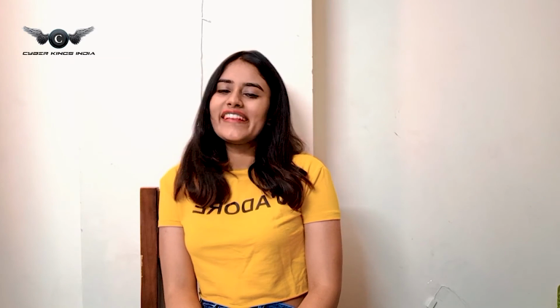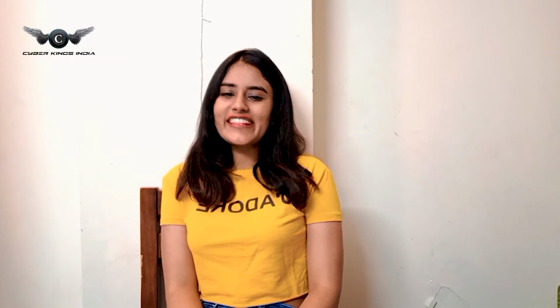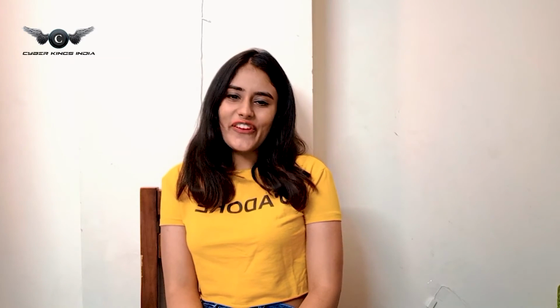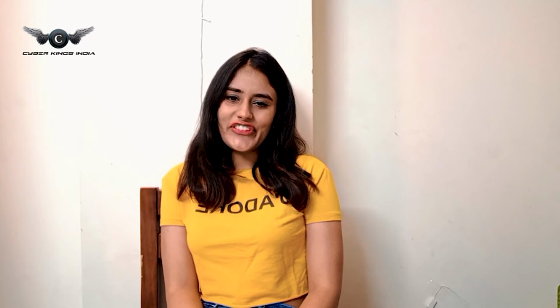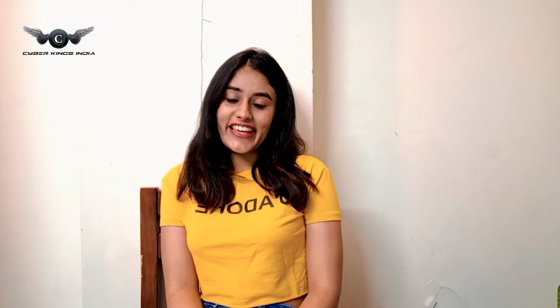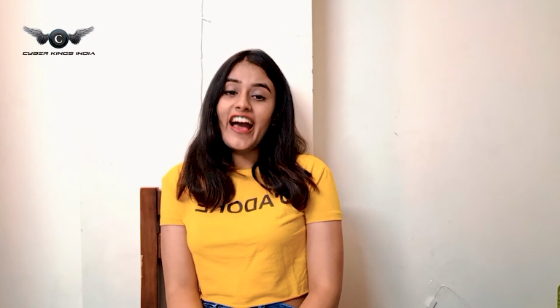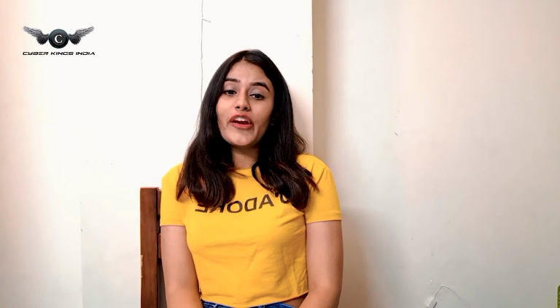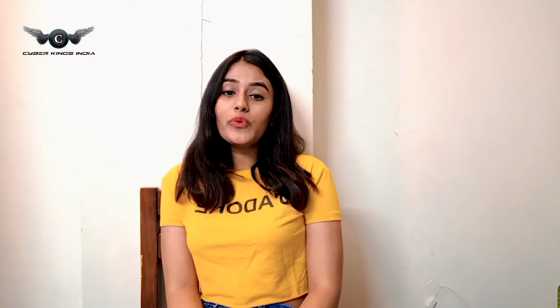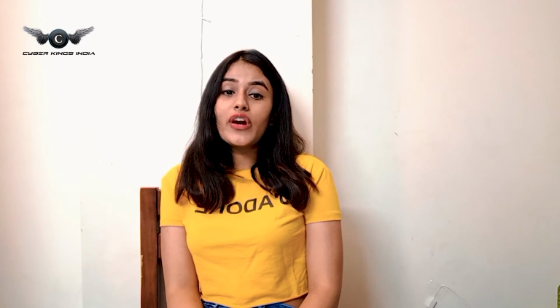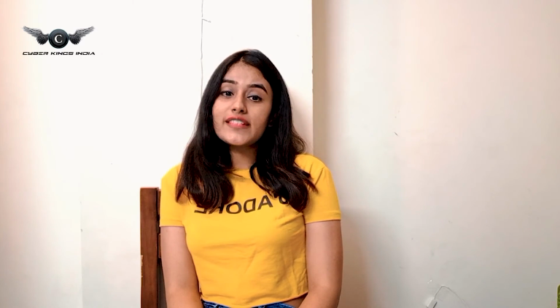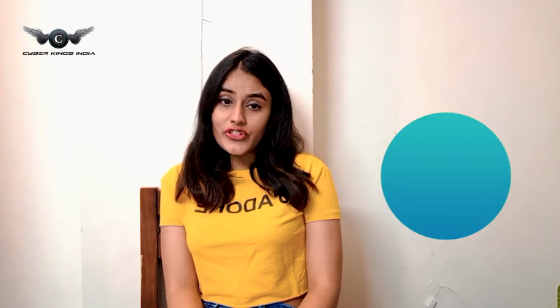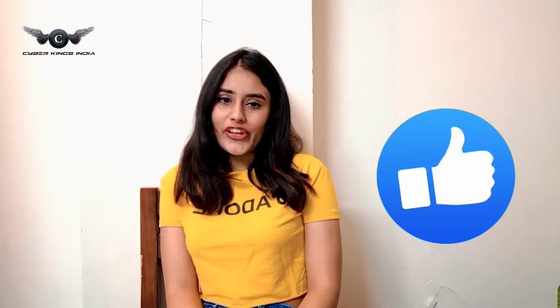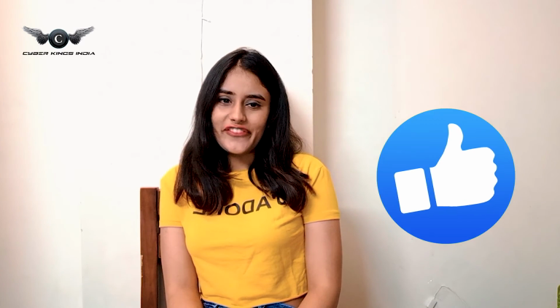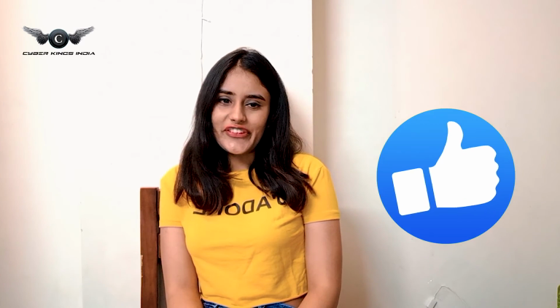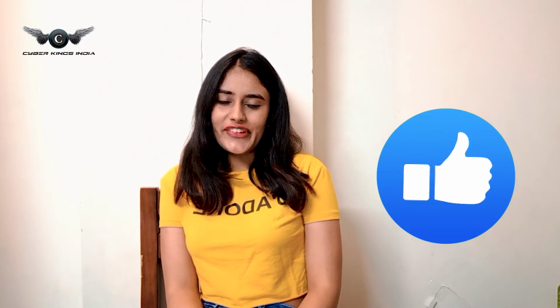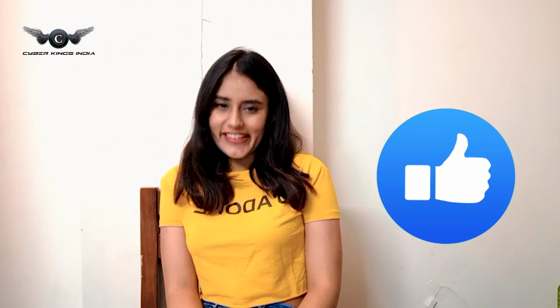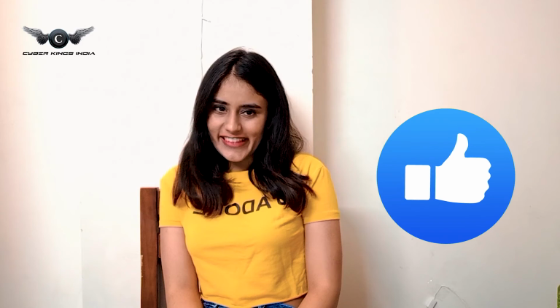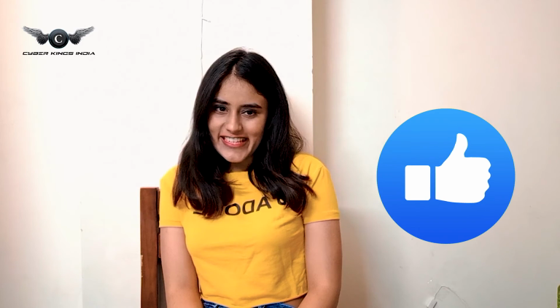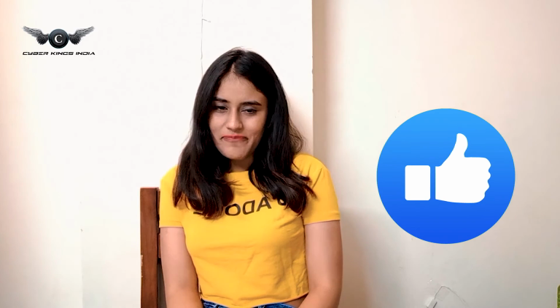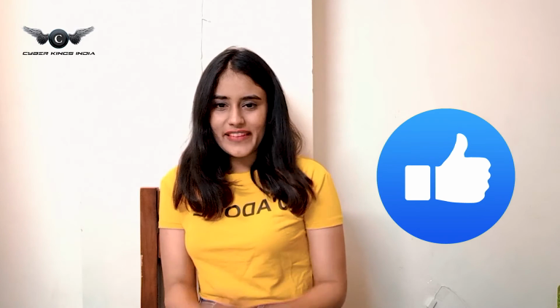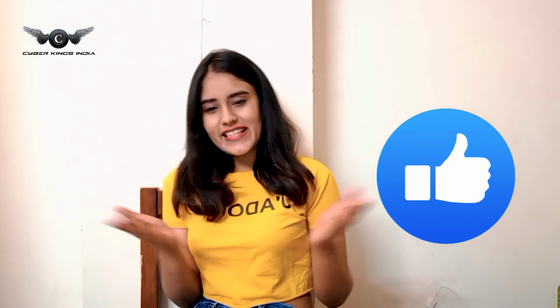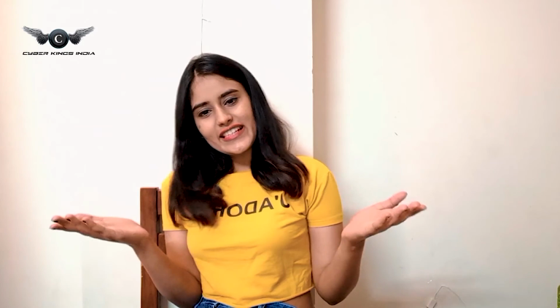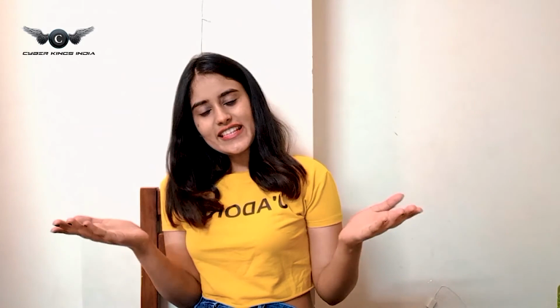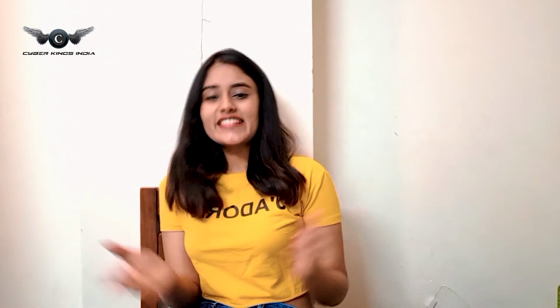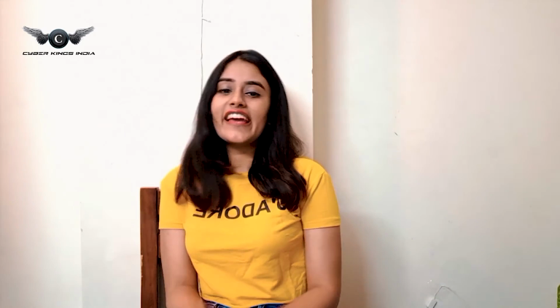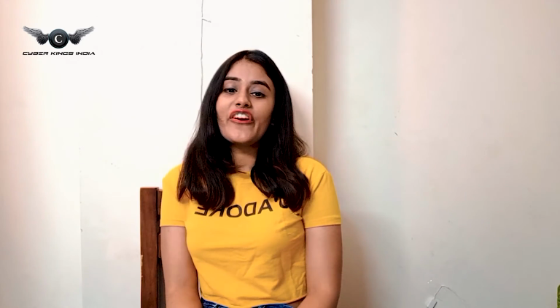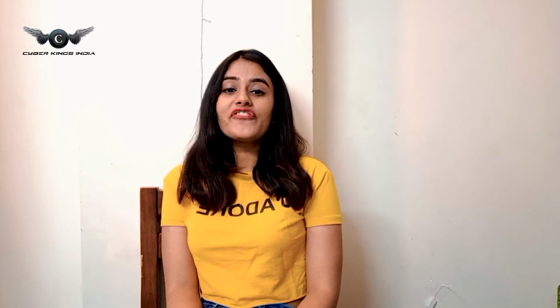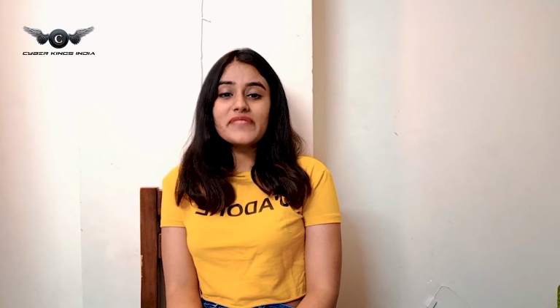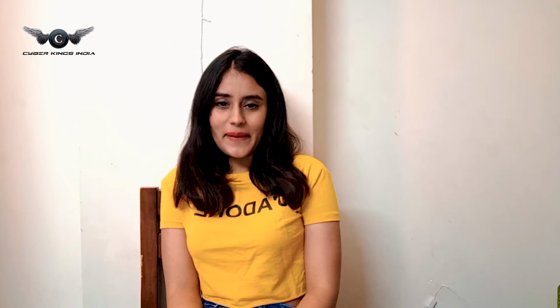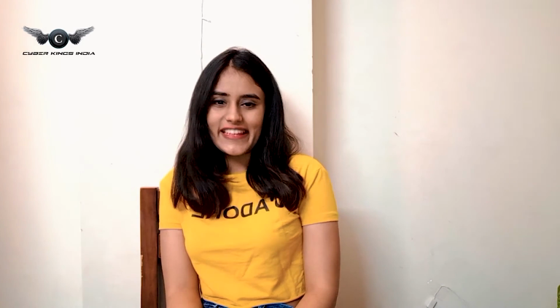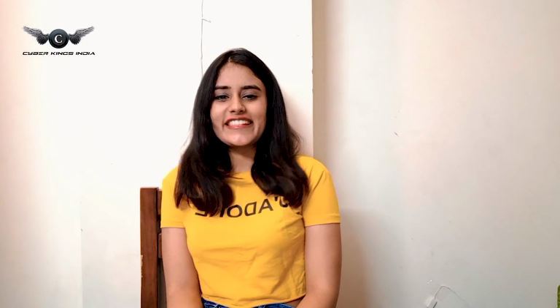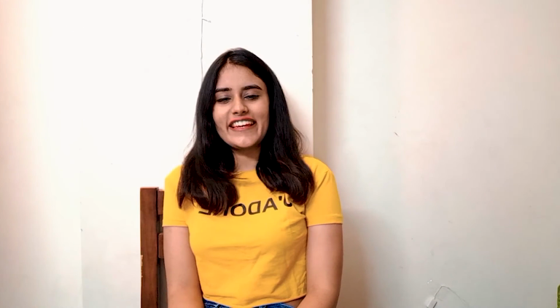That's all for today. I hope you guys enjoyed the video. Until next time, it's Alina Singh, signing off from Cyberkings India.